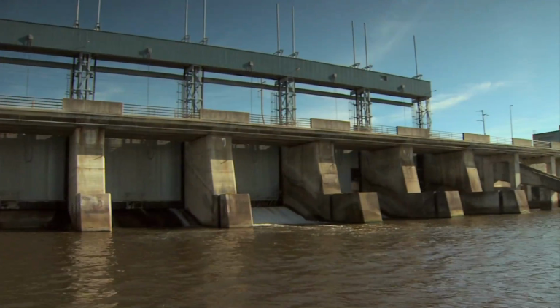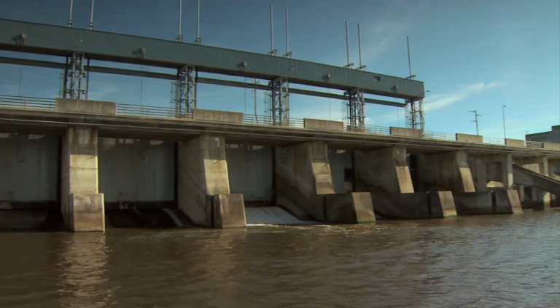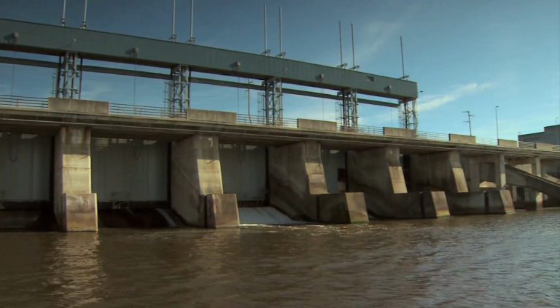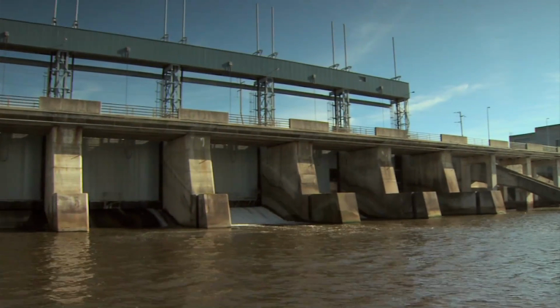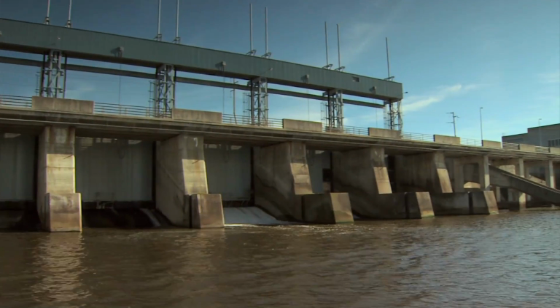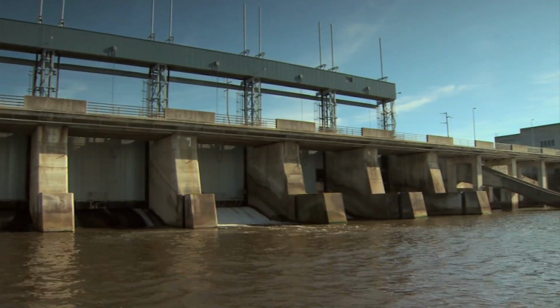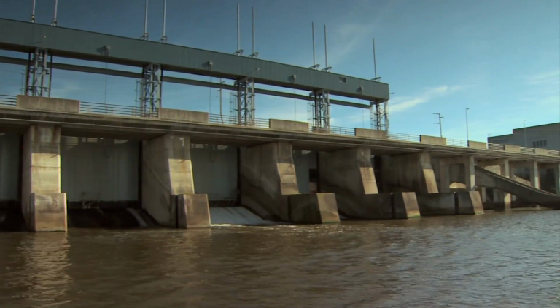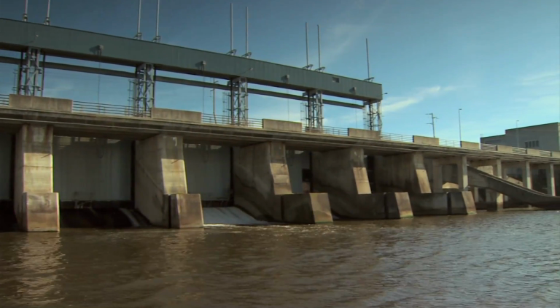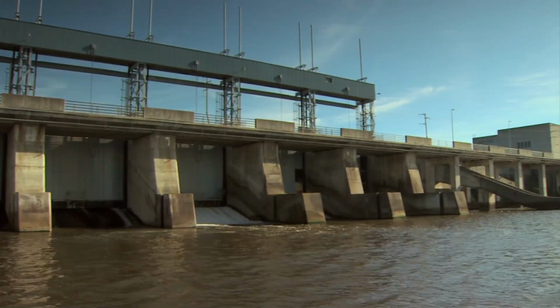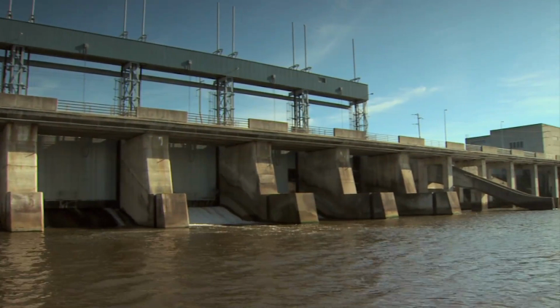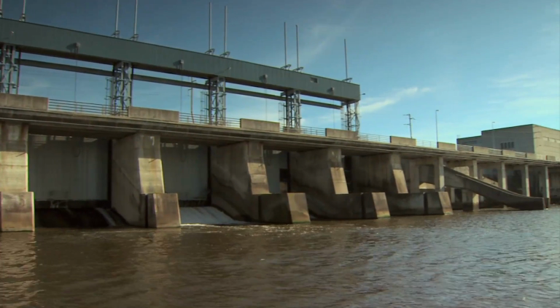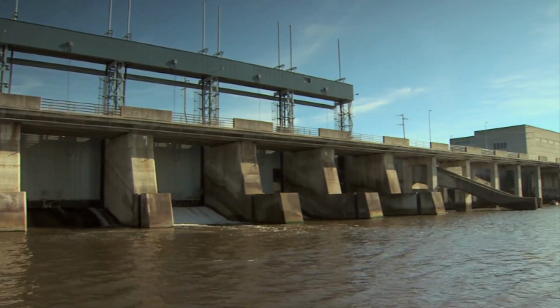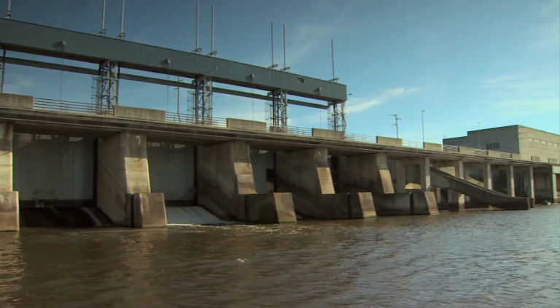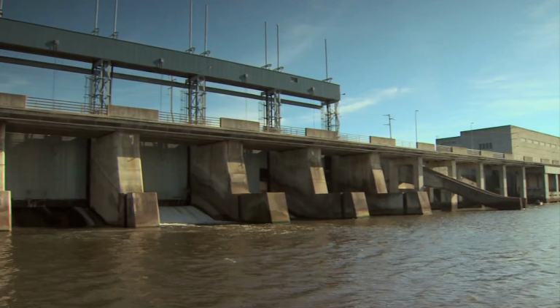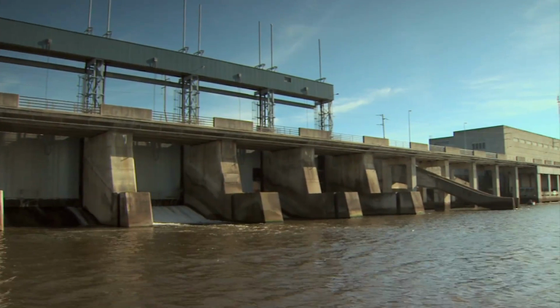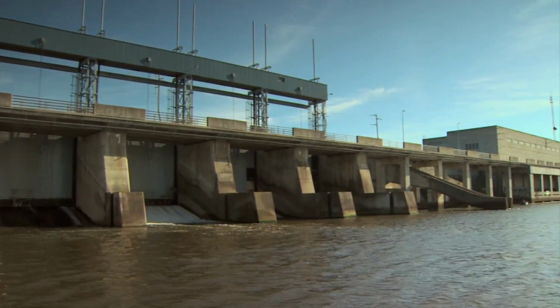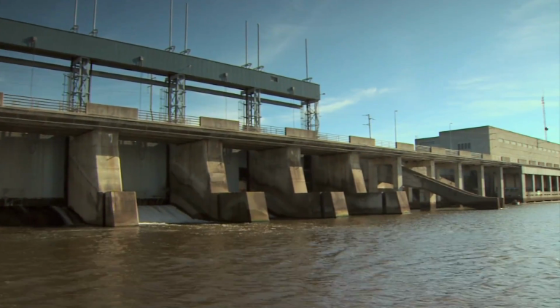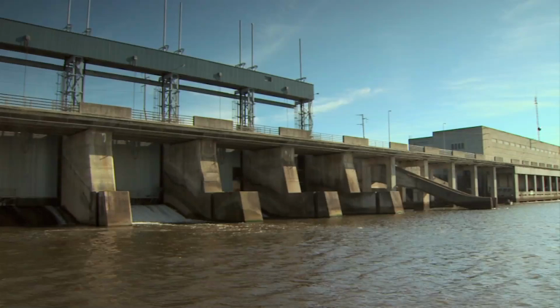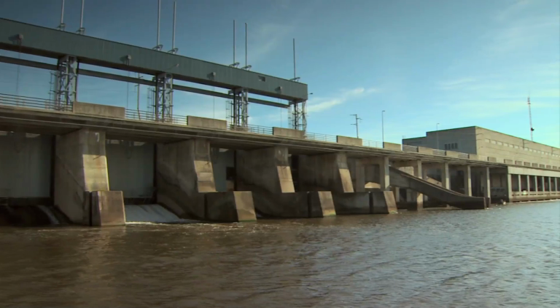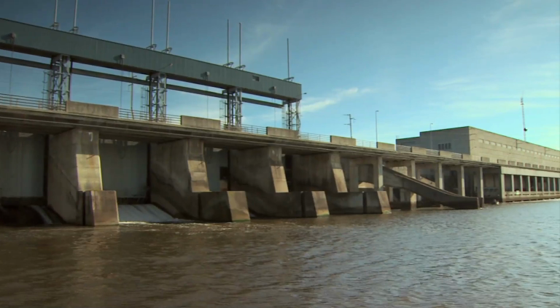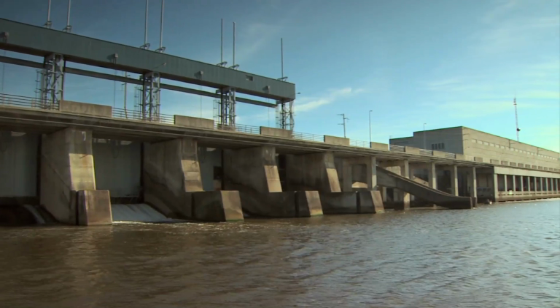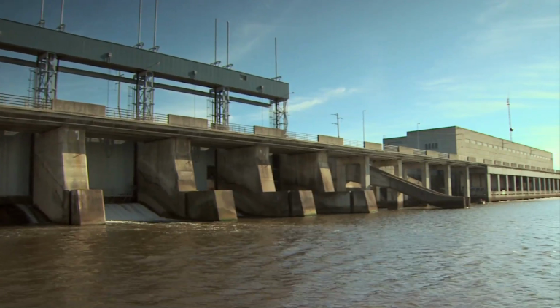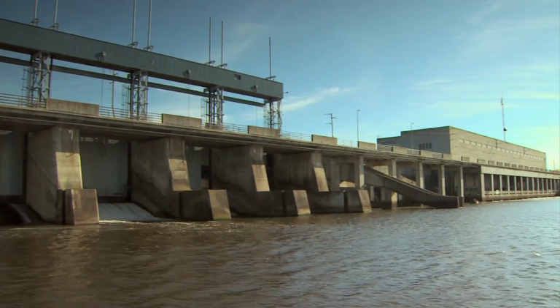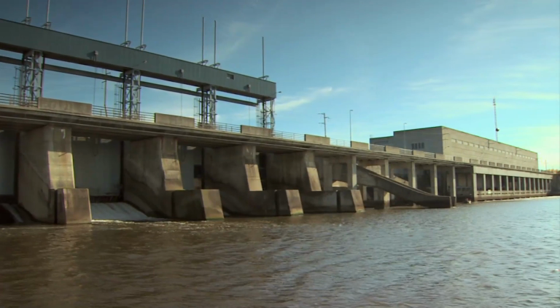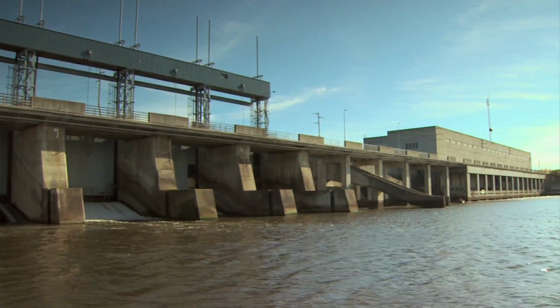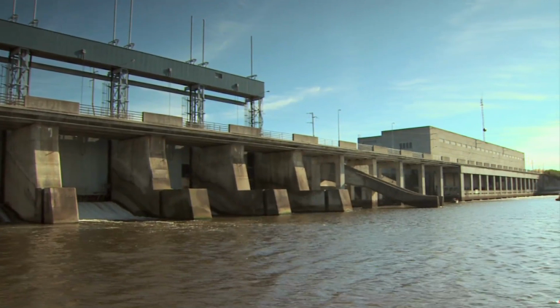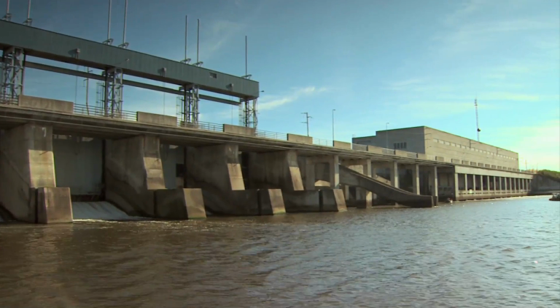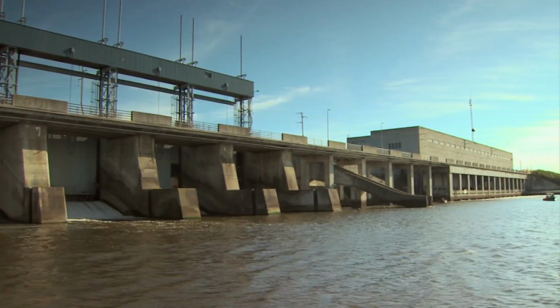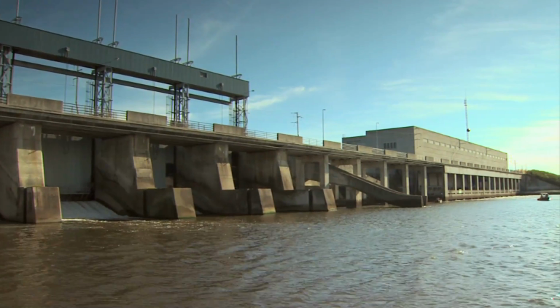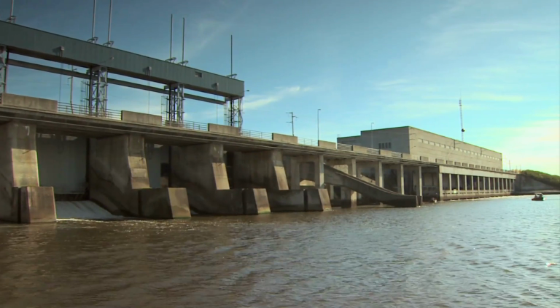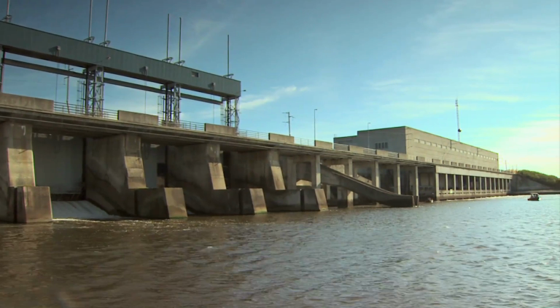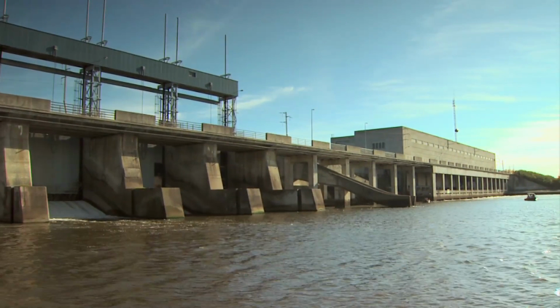Six spillway gates allow excess water to pass through the station during periods of high river flows.